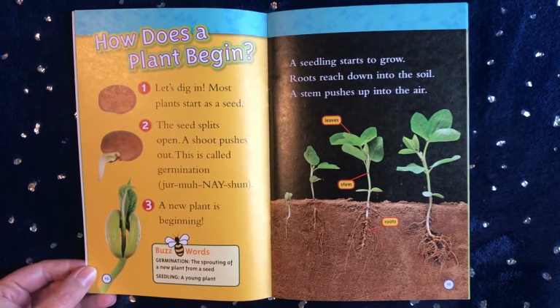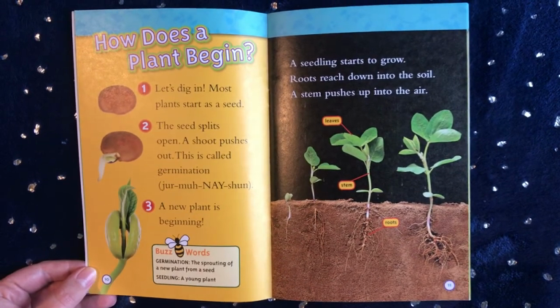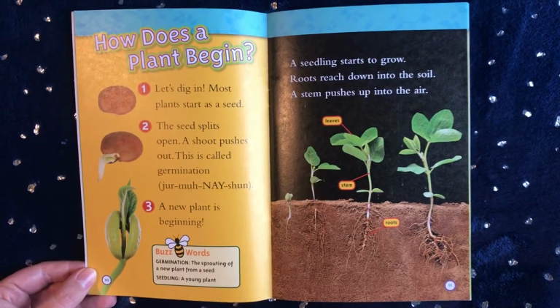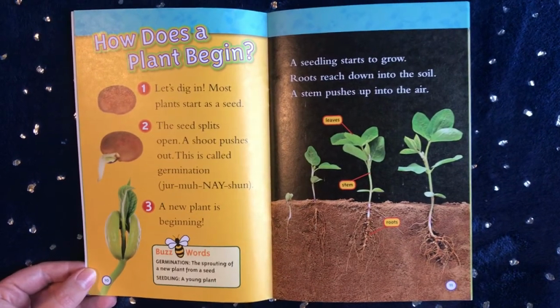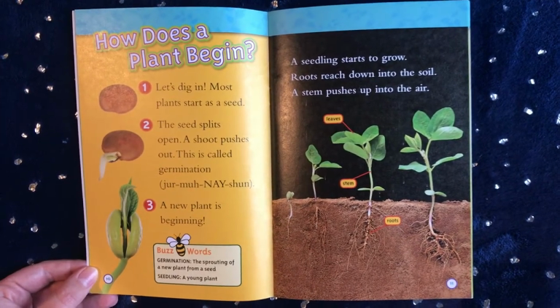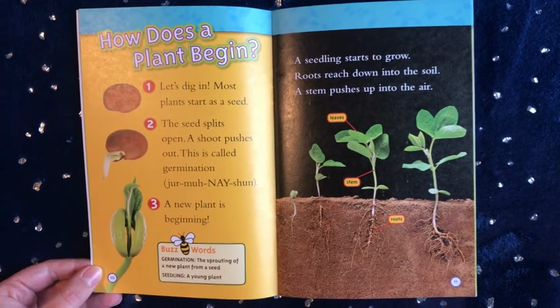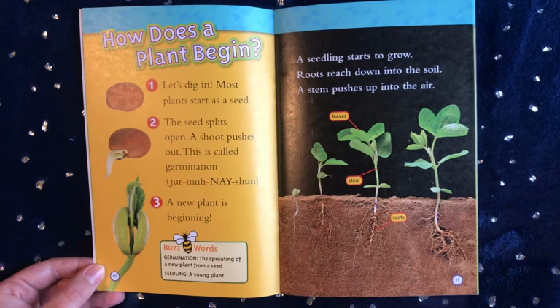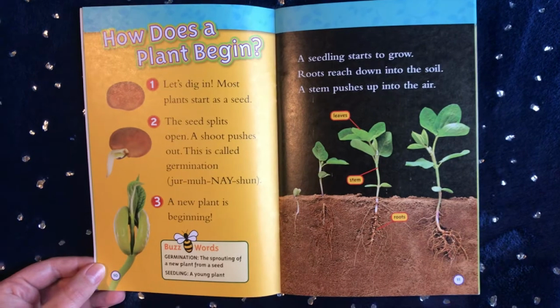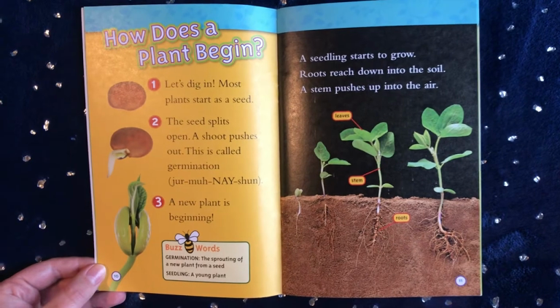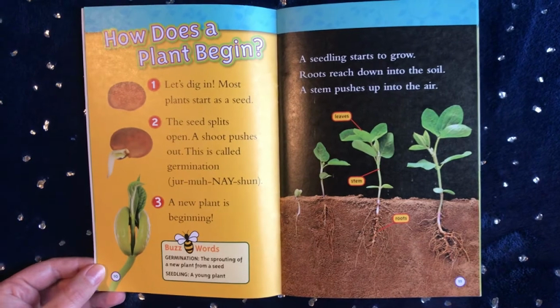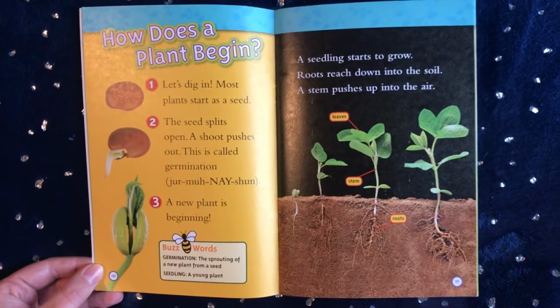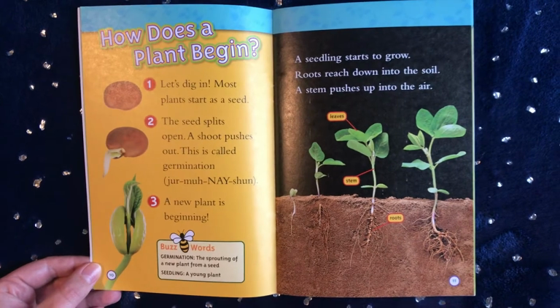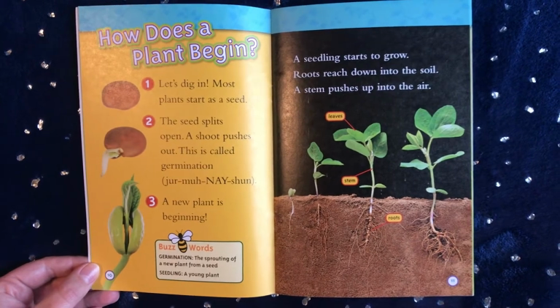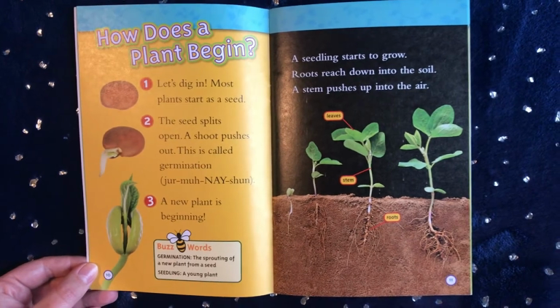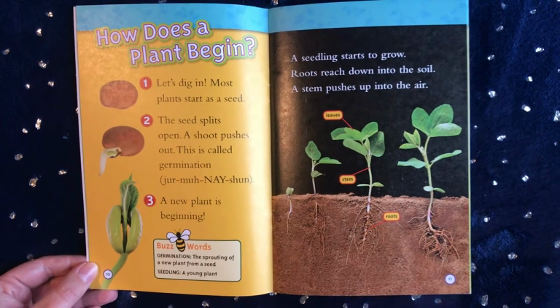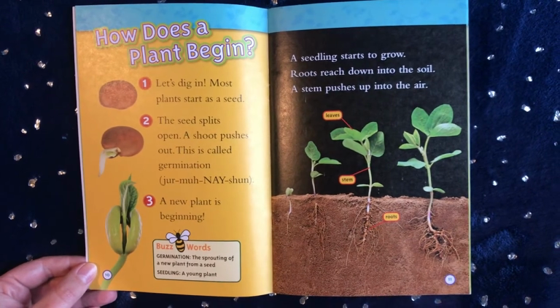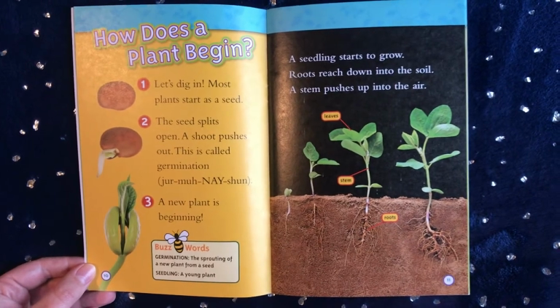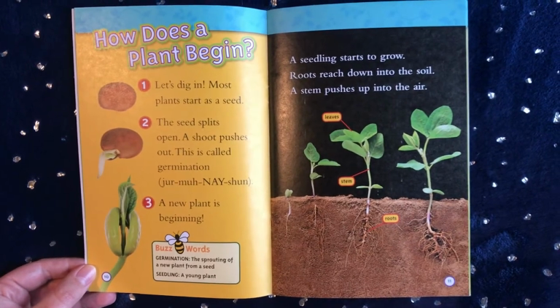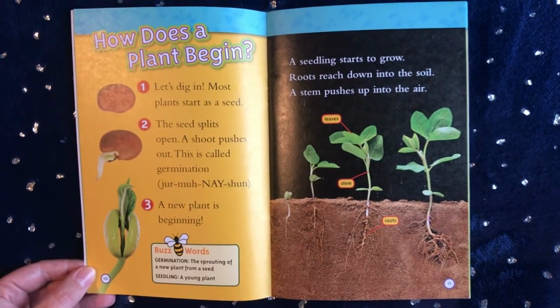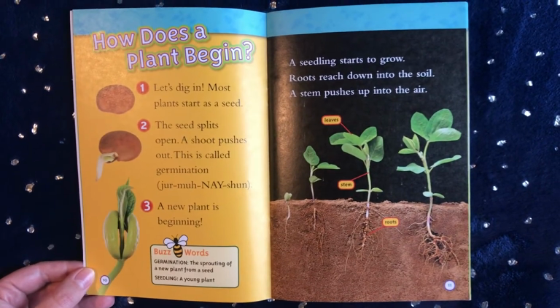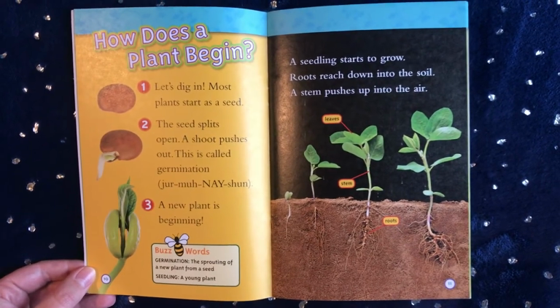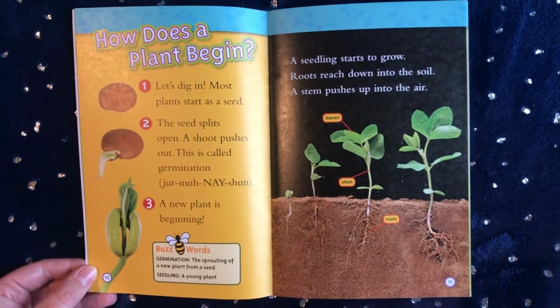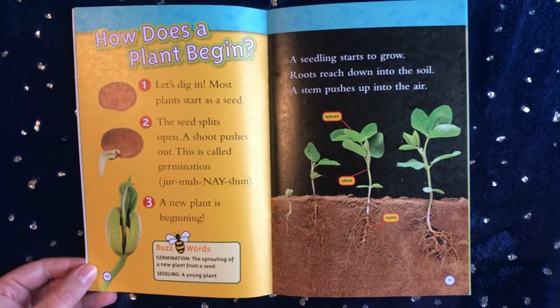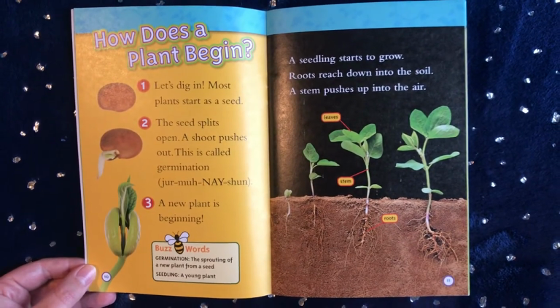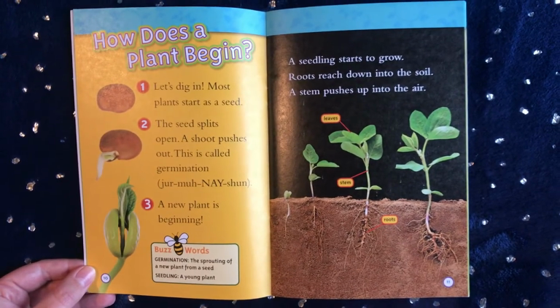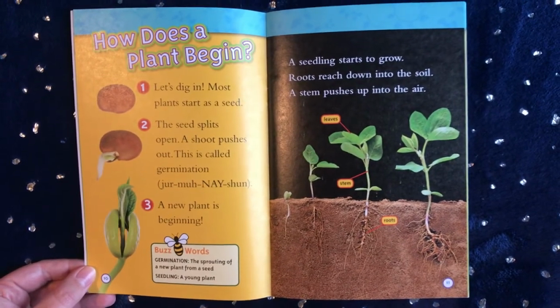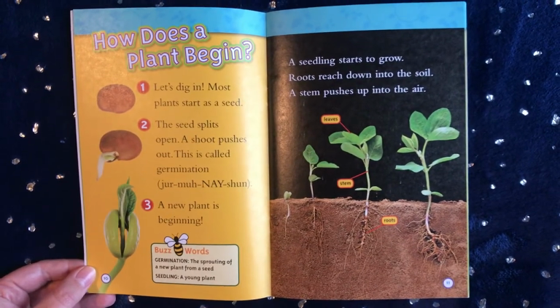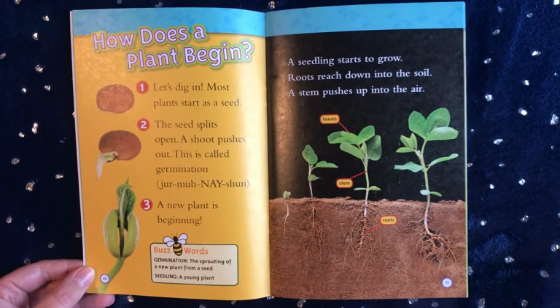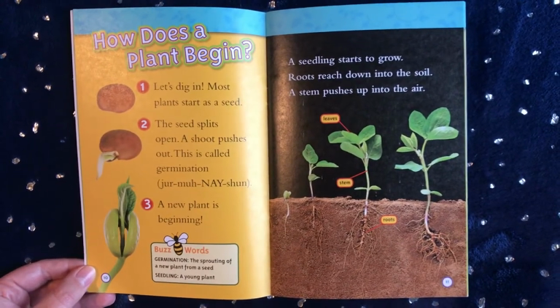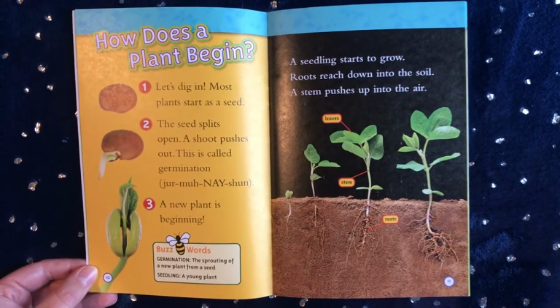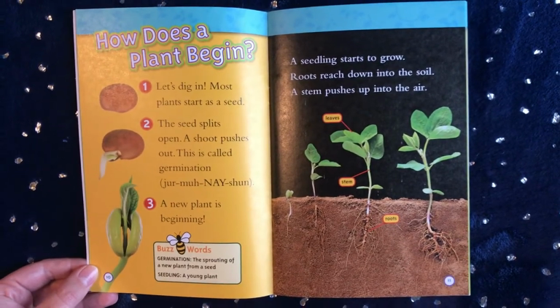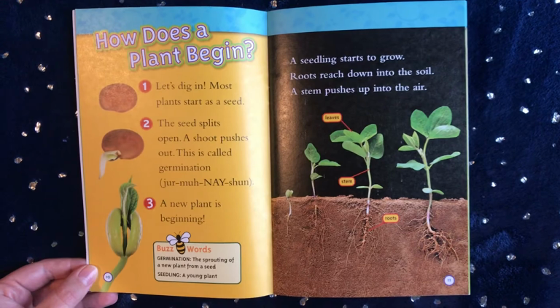A seedling starts to grow. Roots reach down into the soil. A stem pushes up into the air.